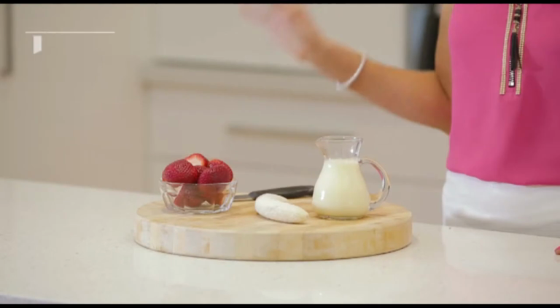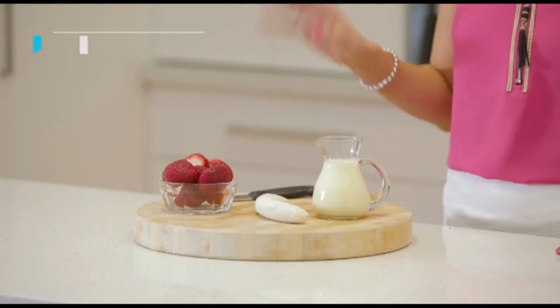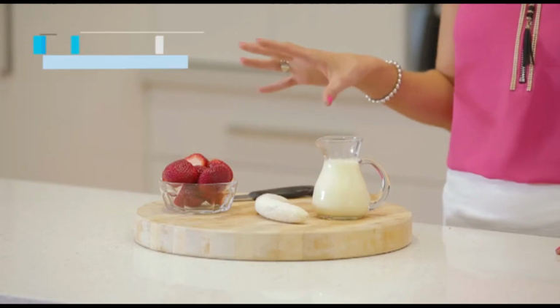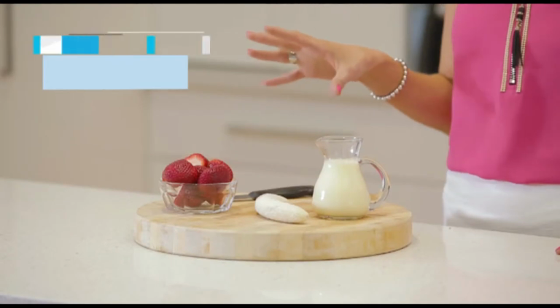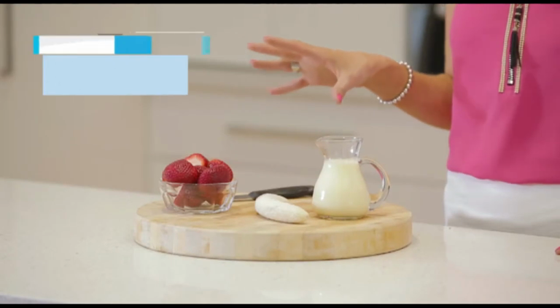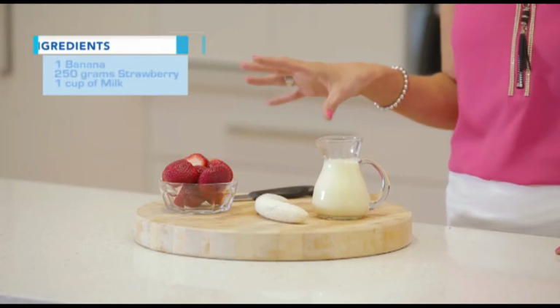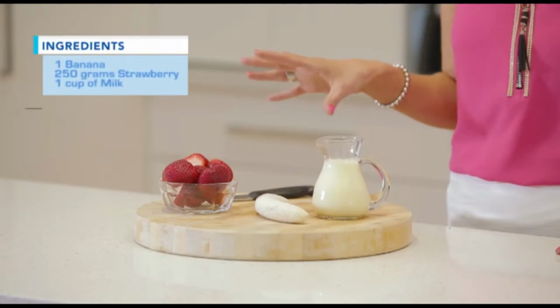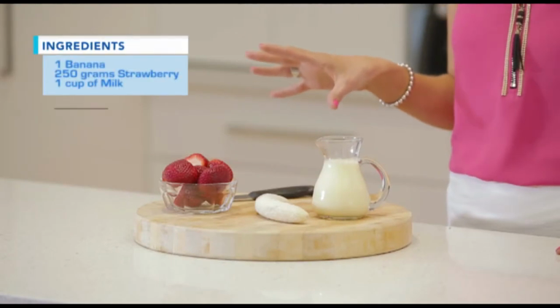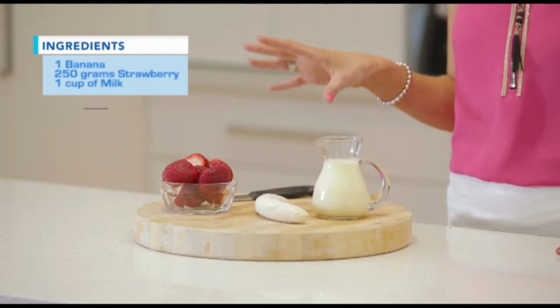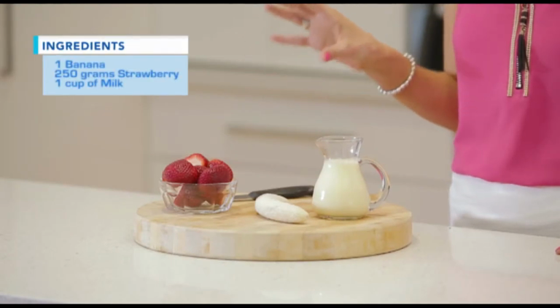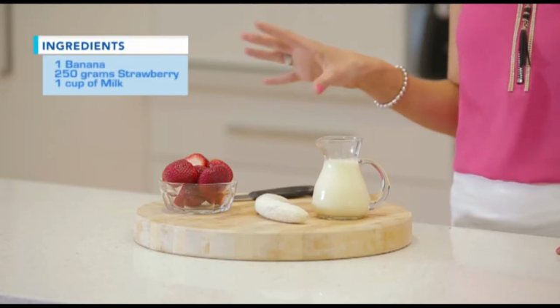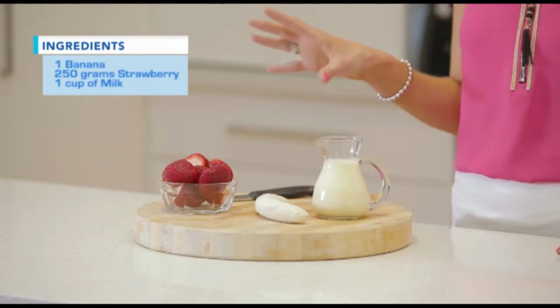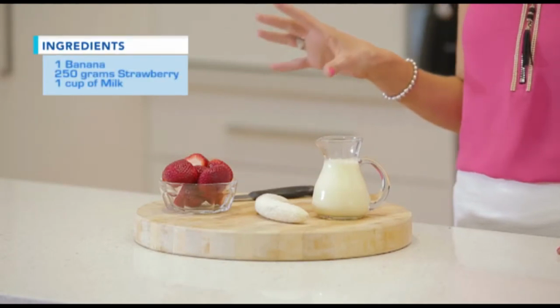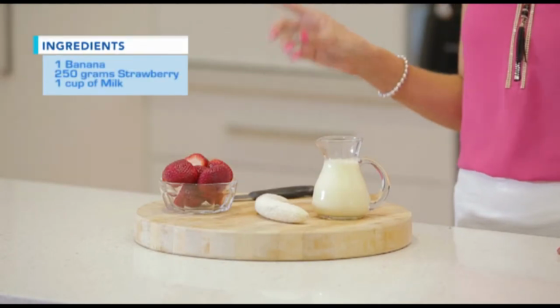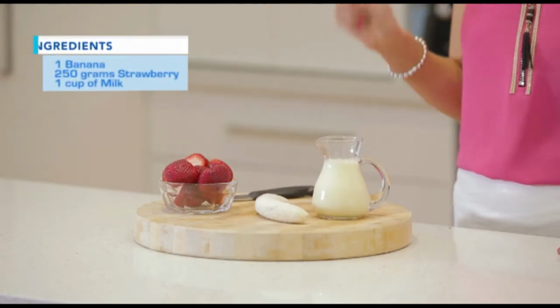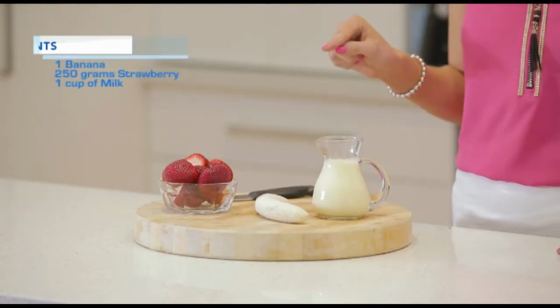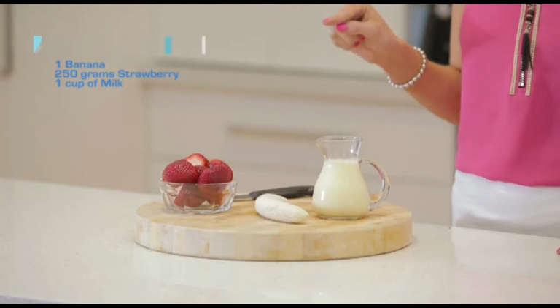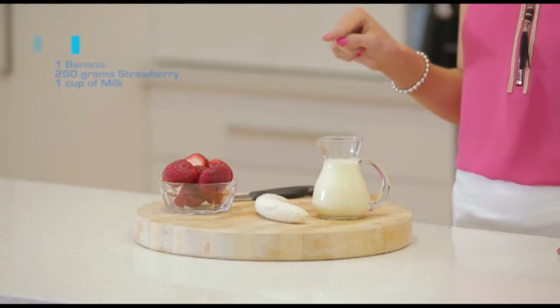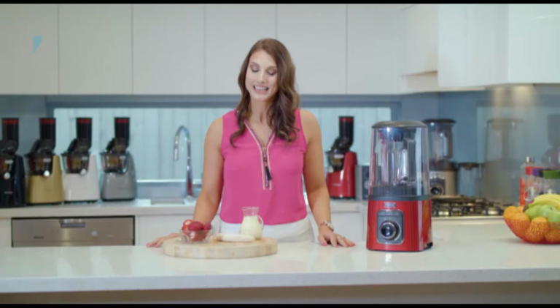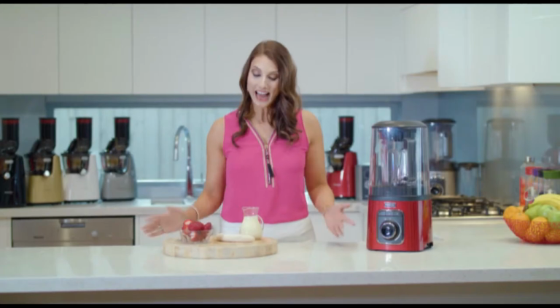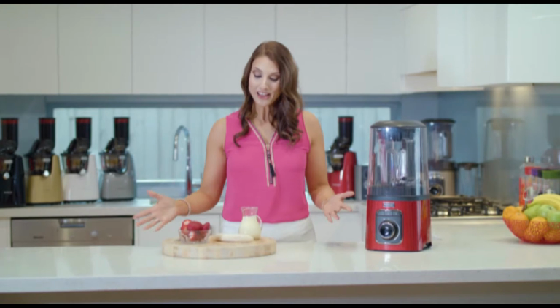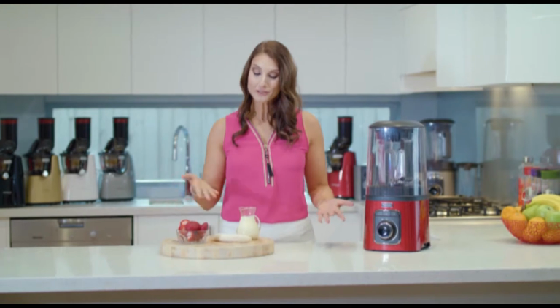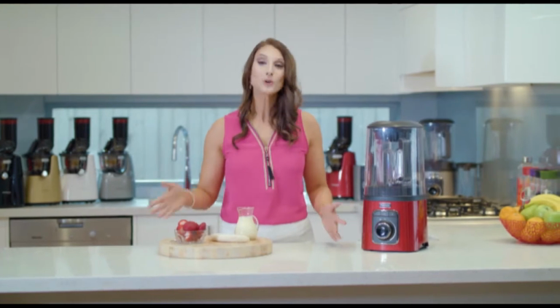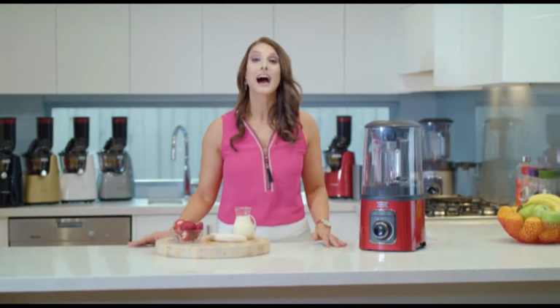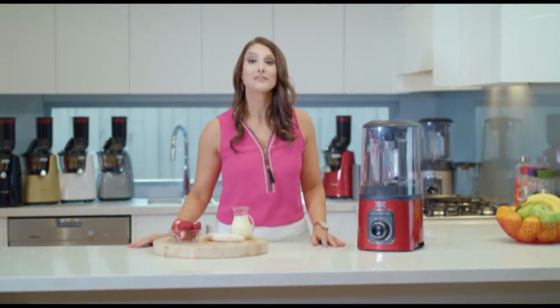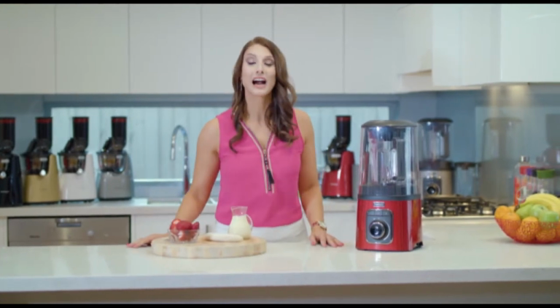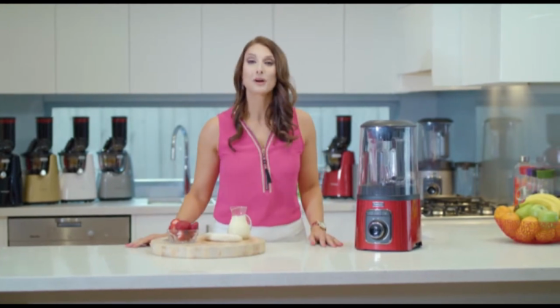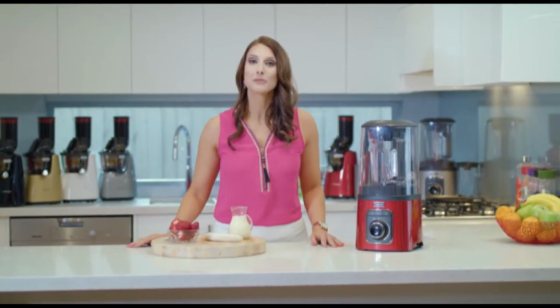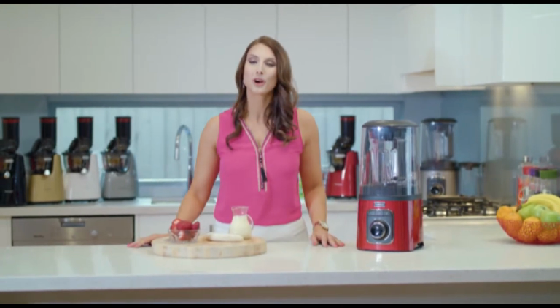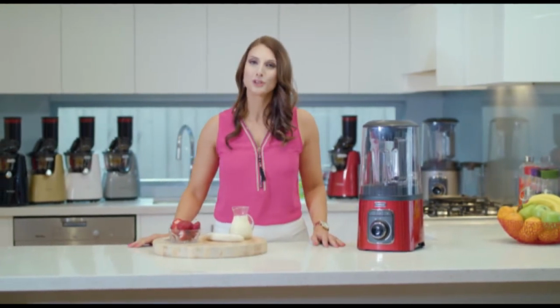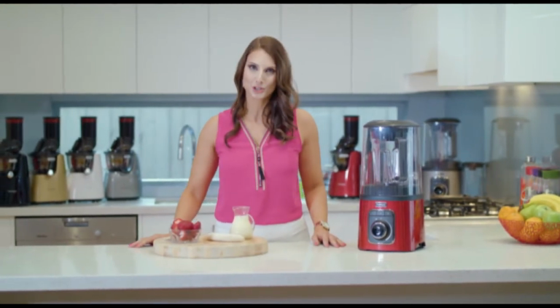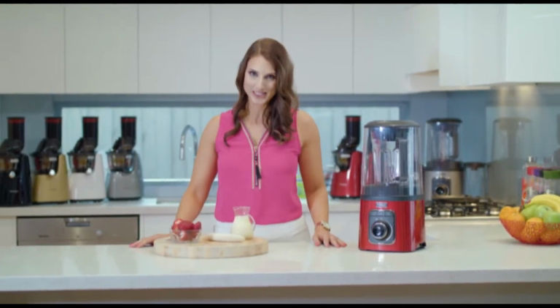We have got a punnet — 250 grams of strawberries — a frozen banana, and then of course half a cup of milk of your choice.